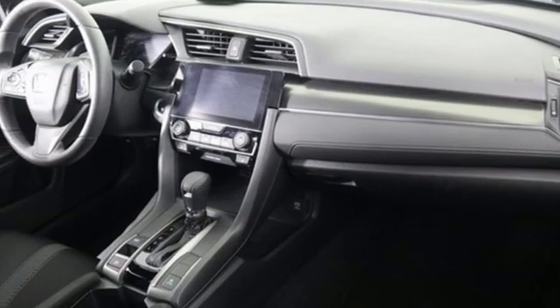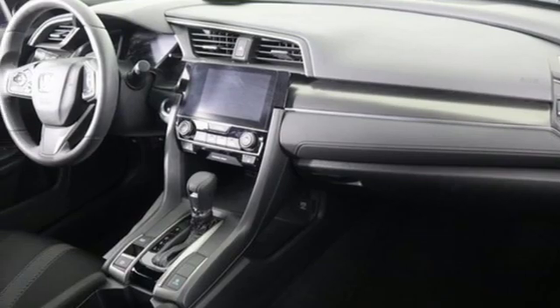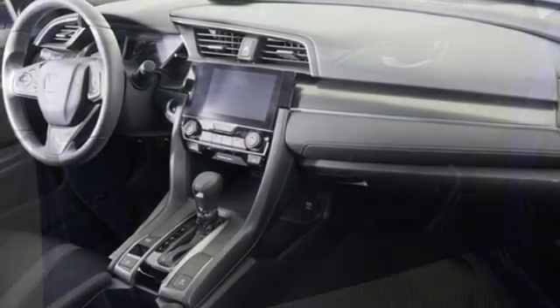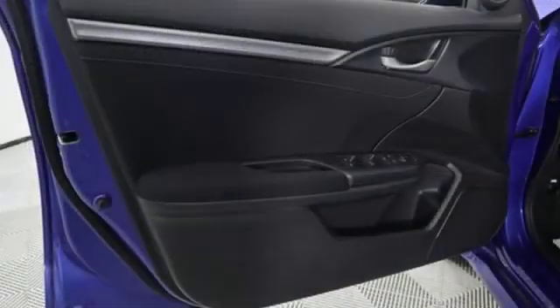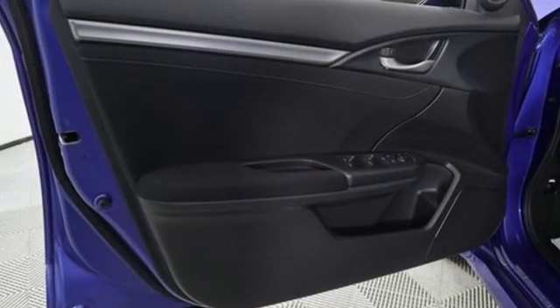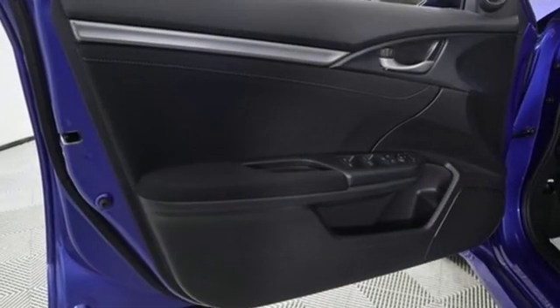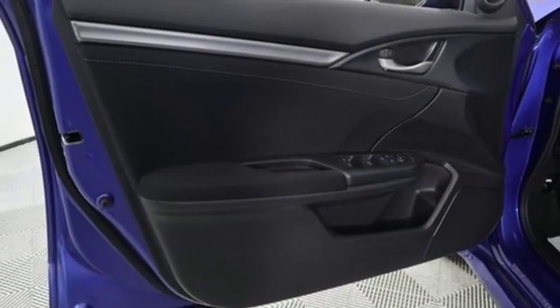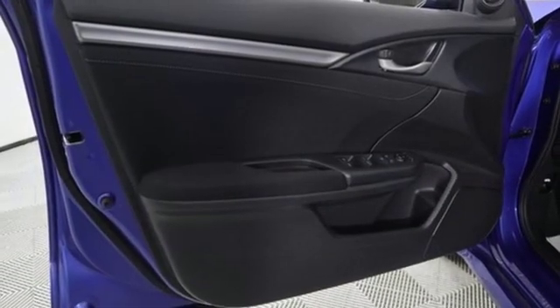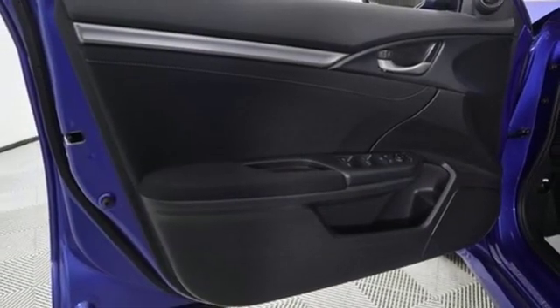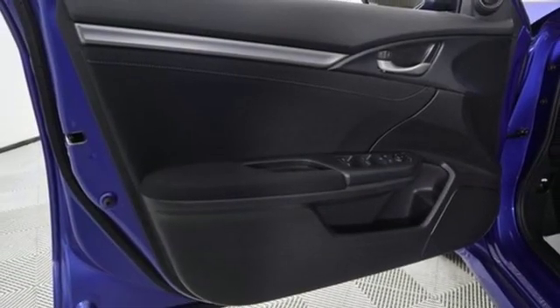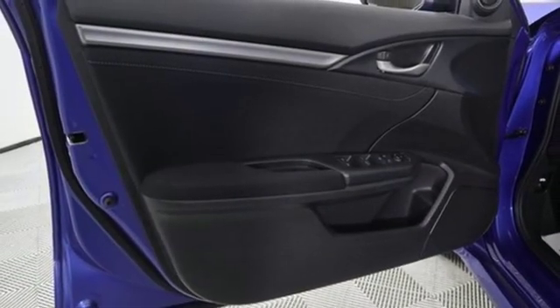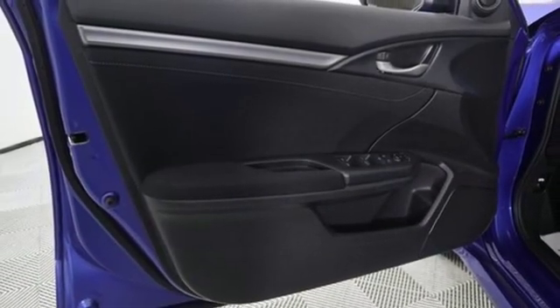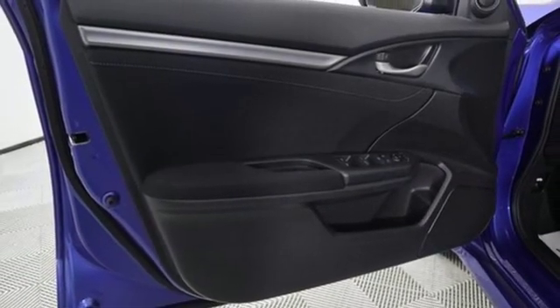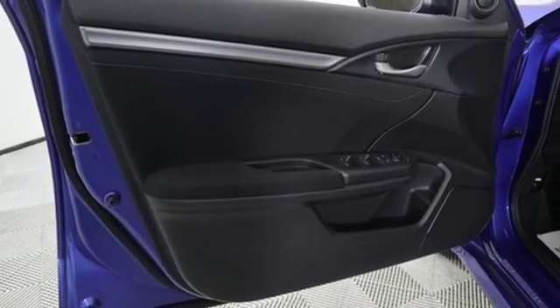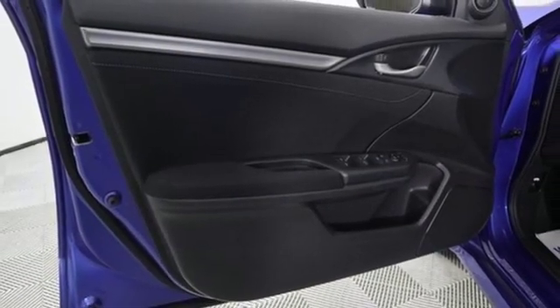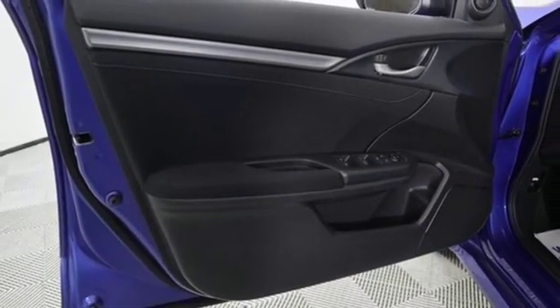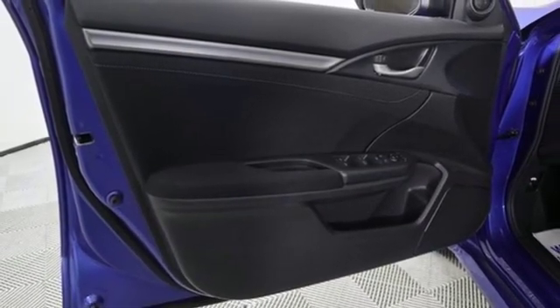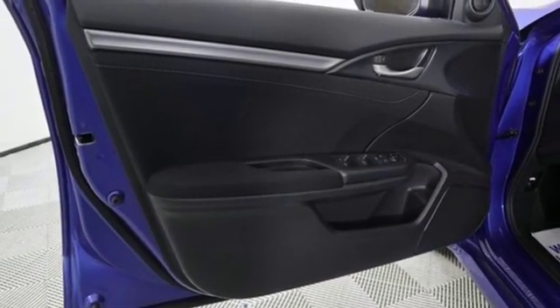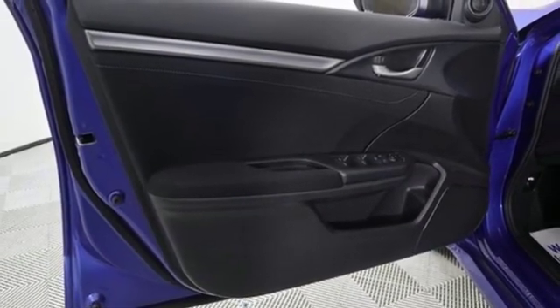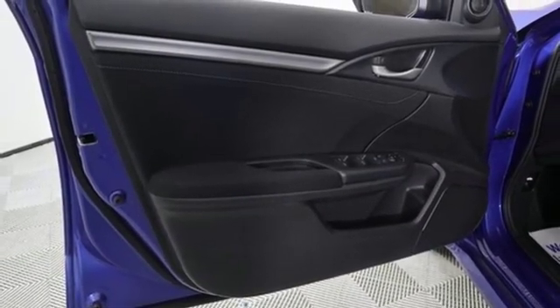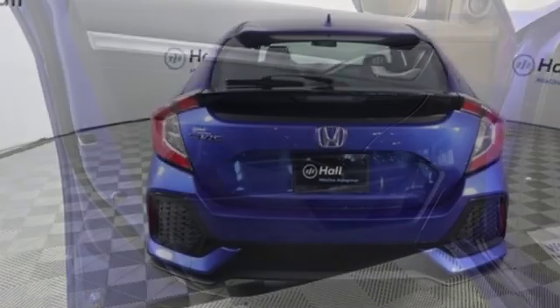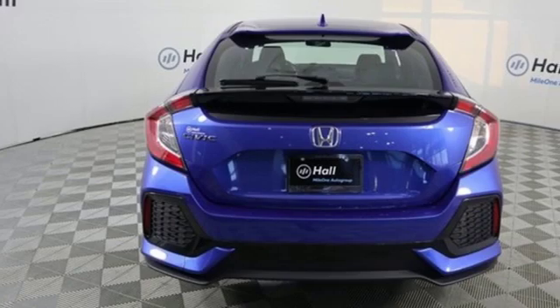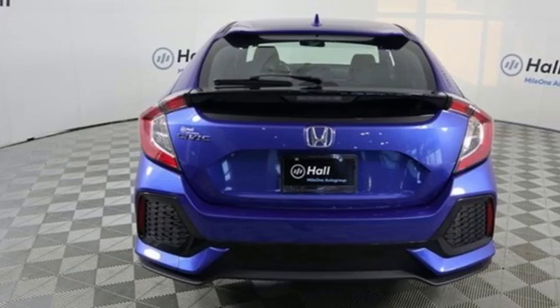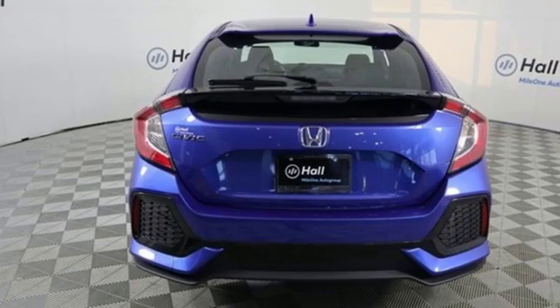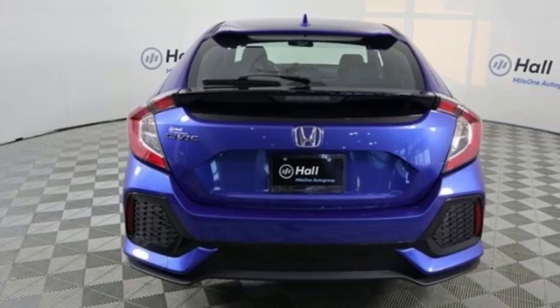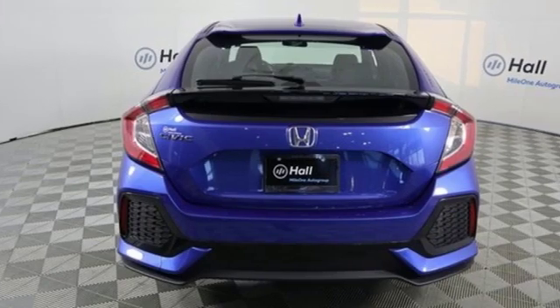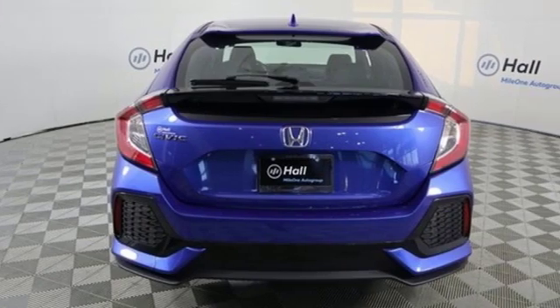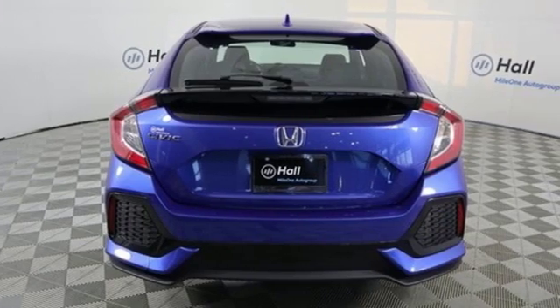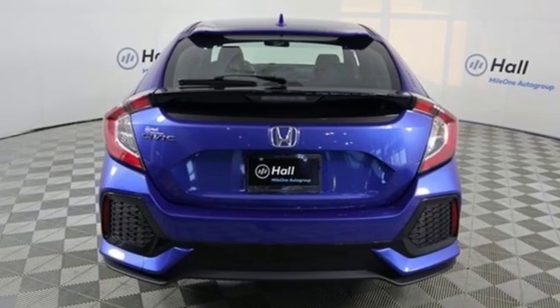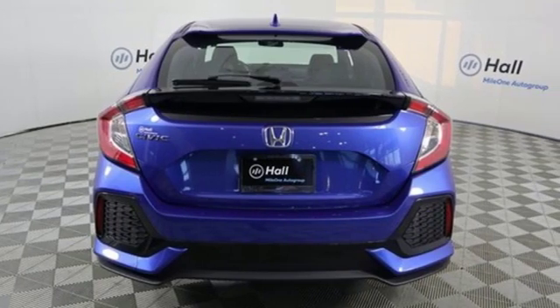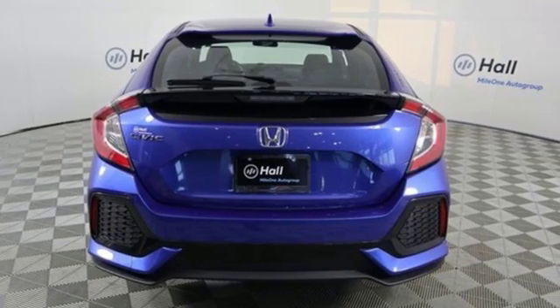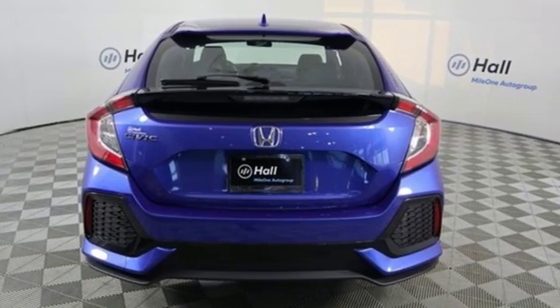Power sliding and tilting sunroof, gas pressurized shocks, and intercooled turbo inline four-cylinder engine.